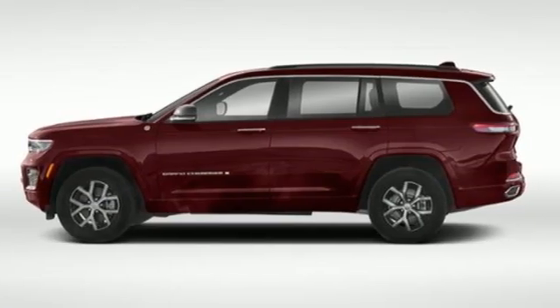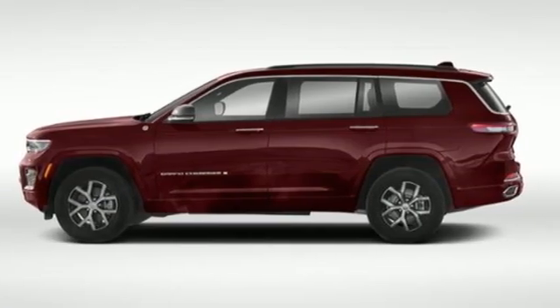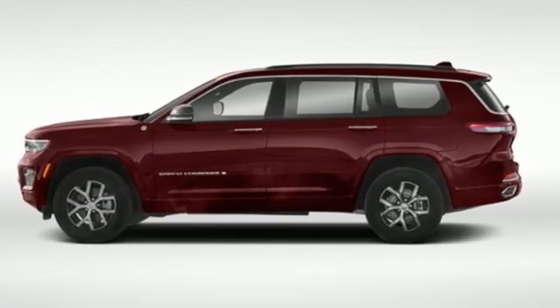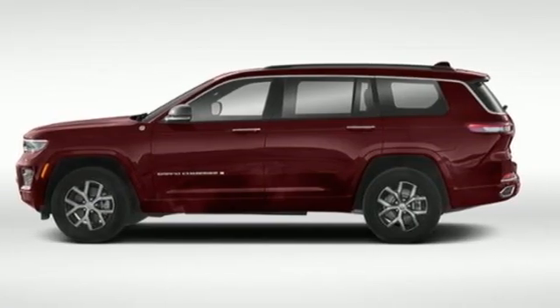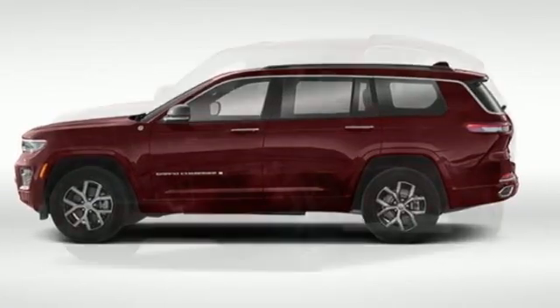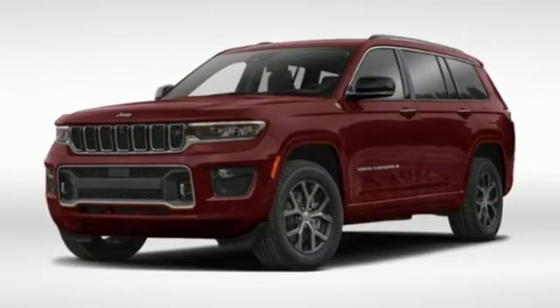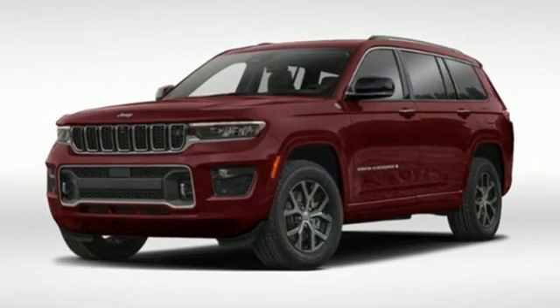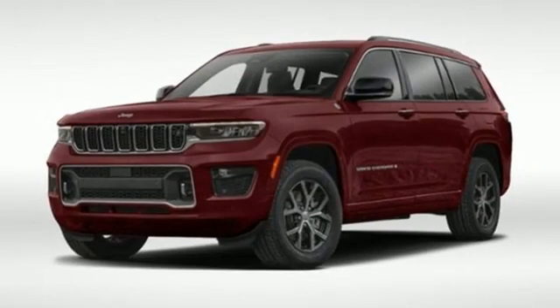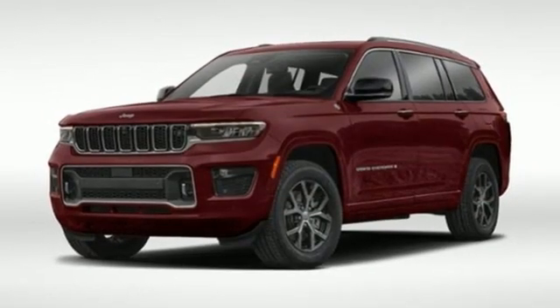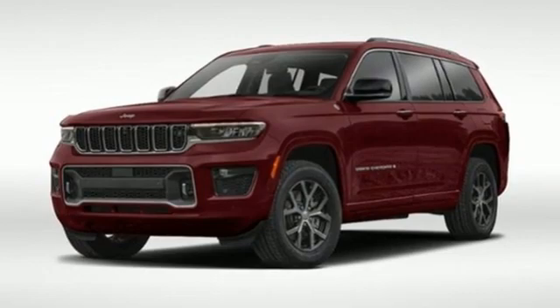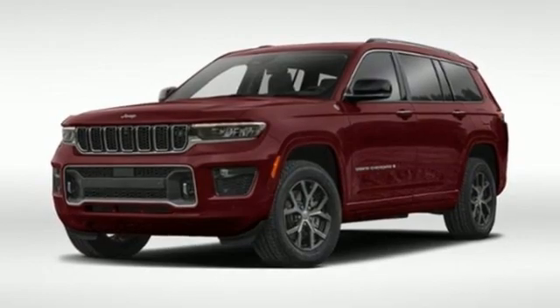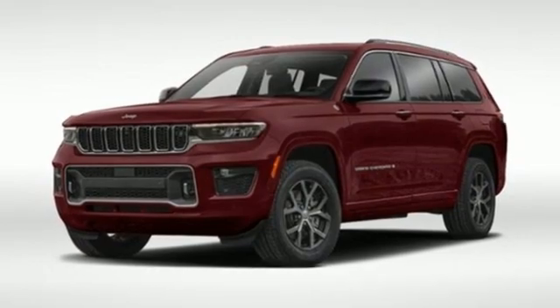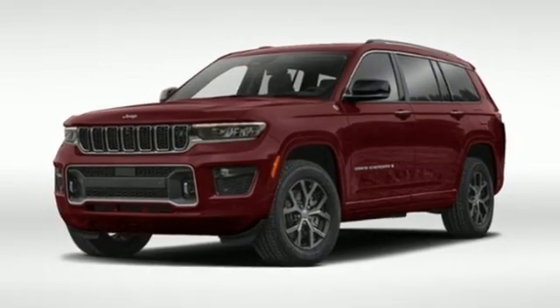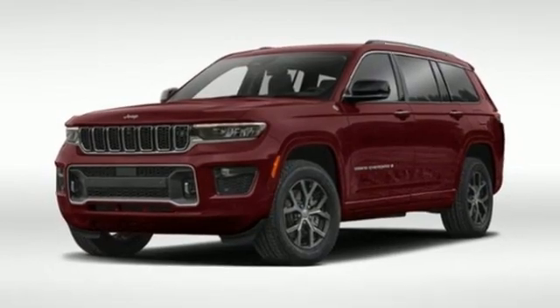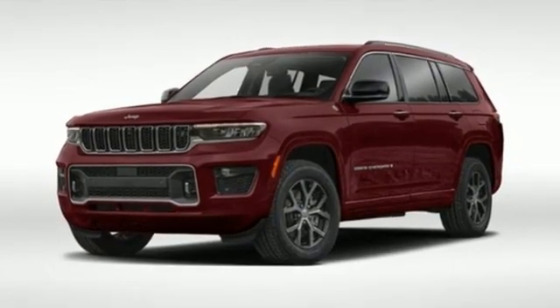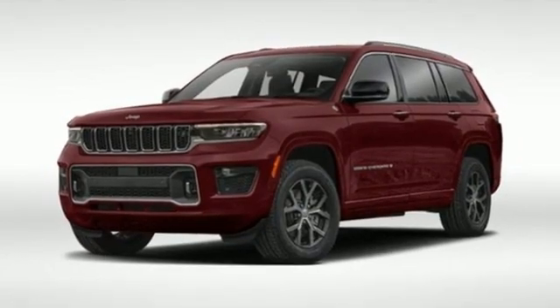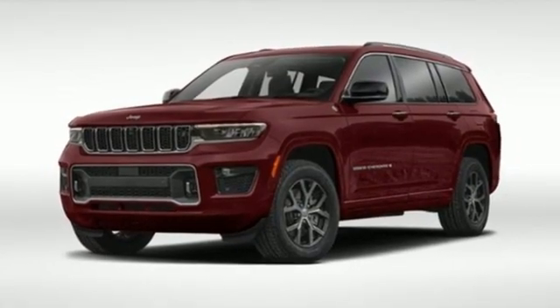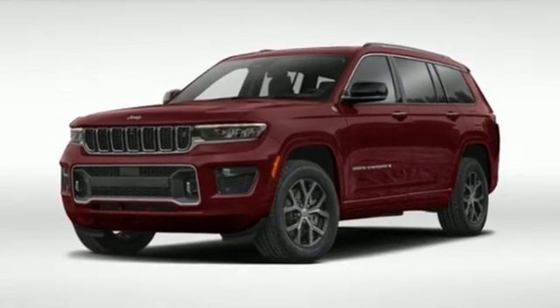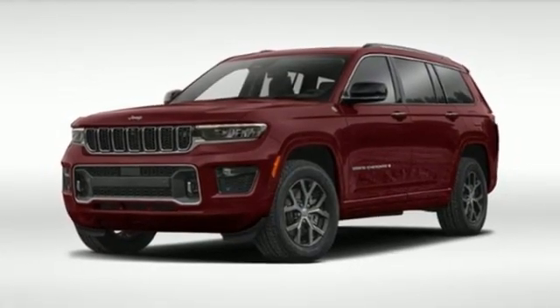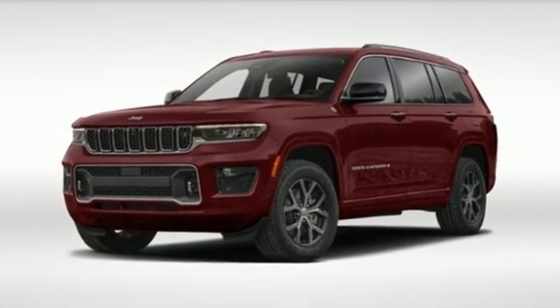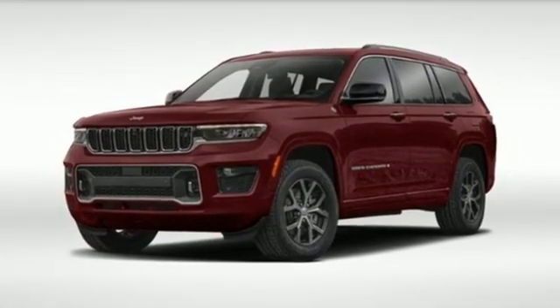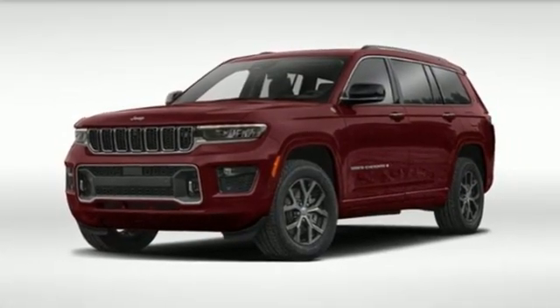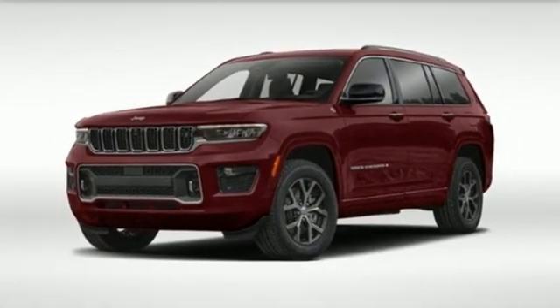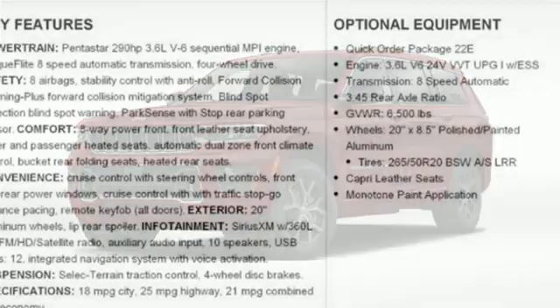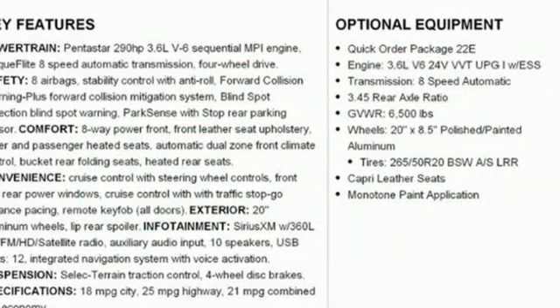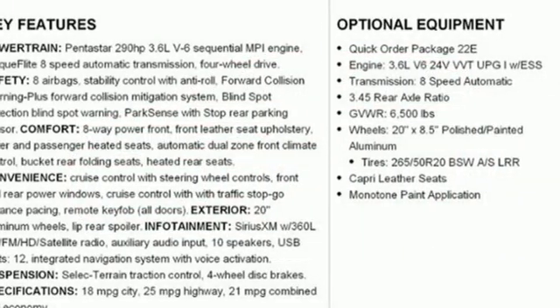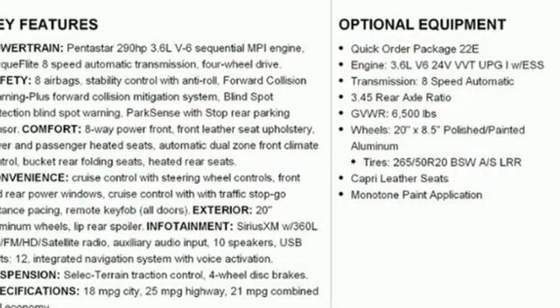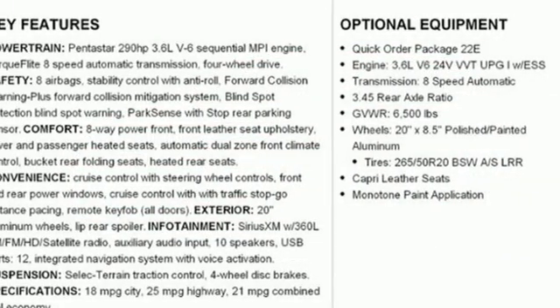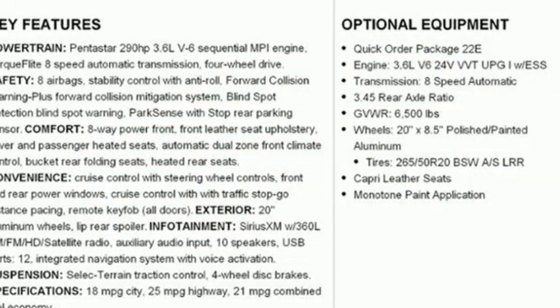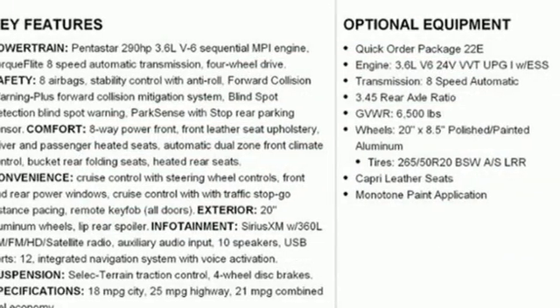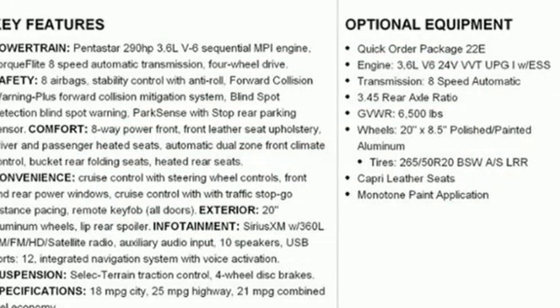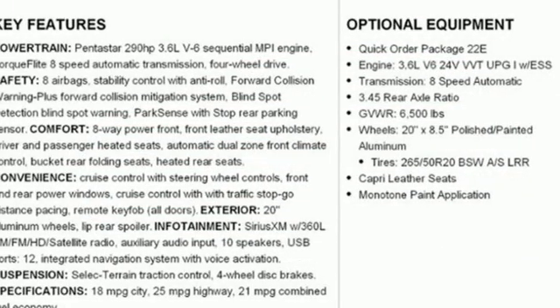External memory control, active grille shutters, memory exterior door mirror settings, and V6 engine.